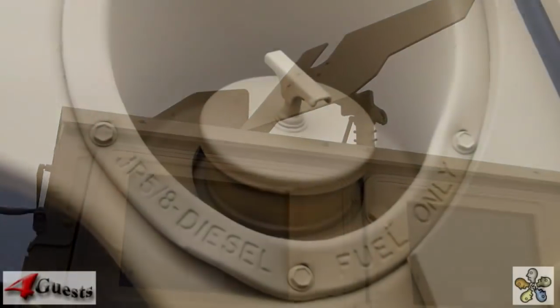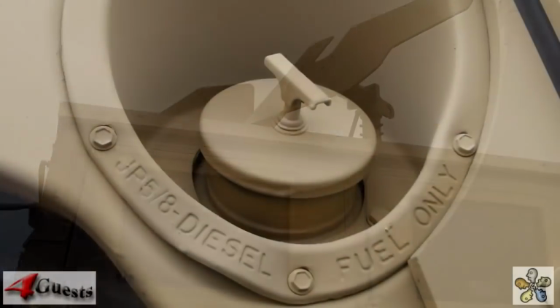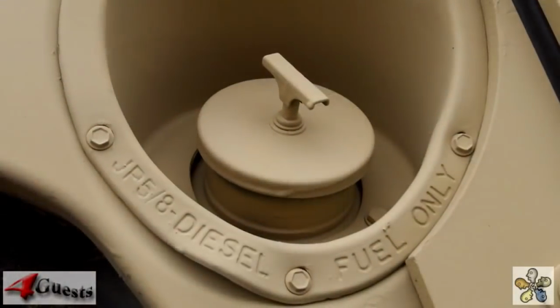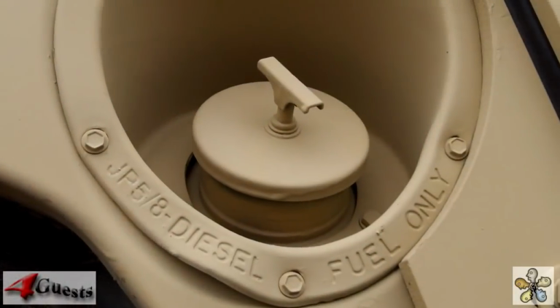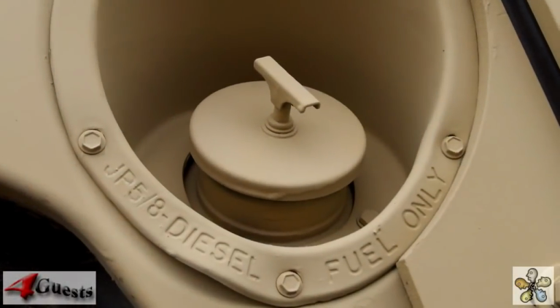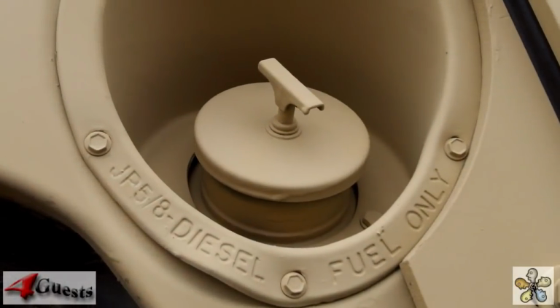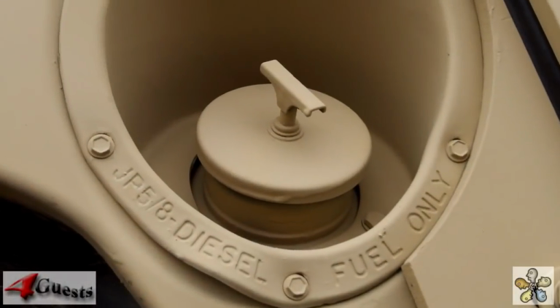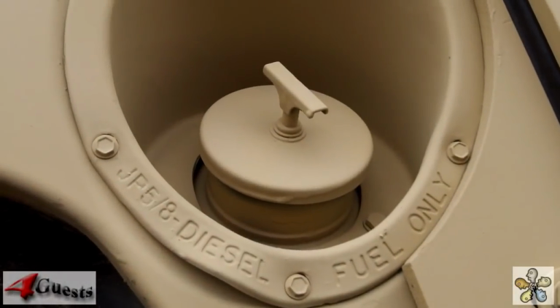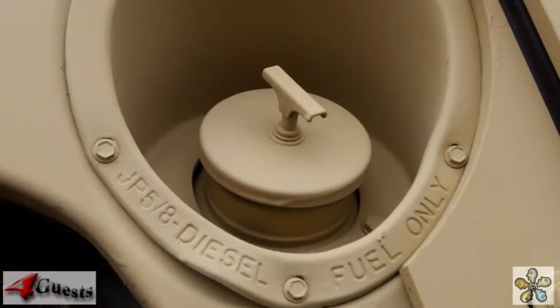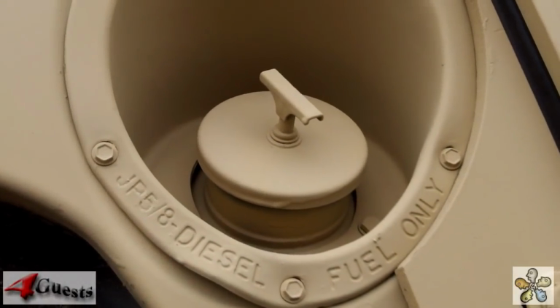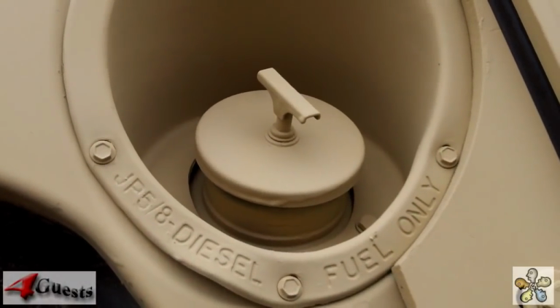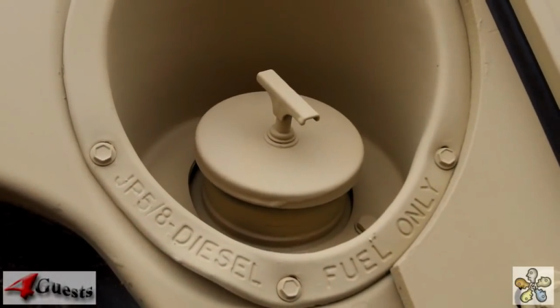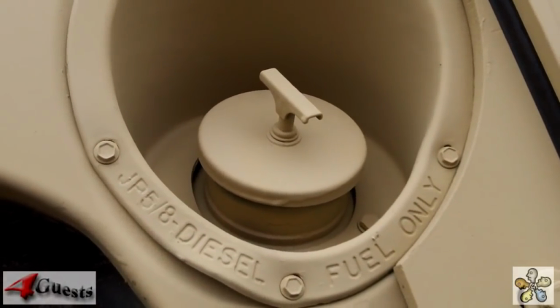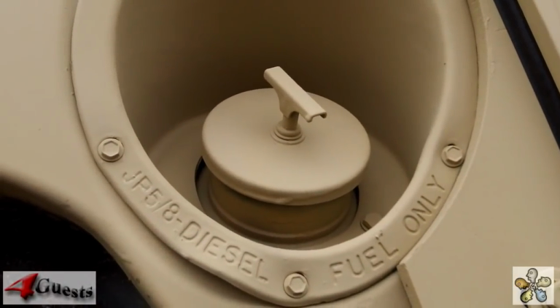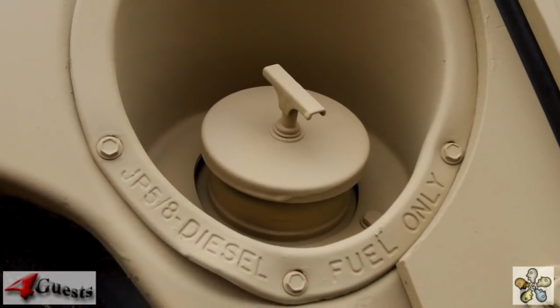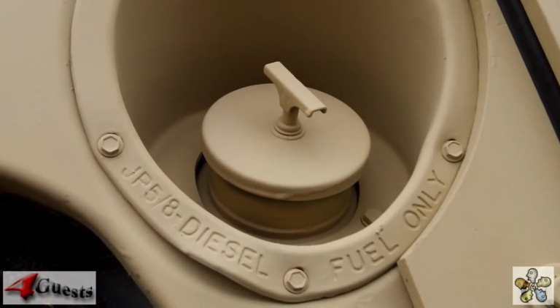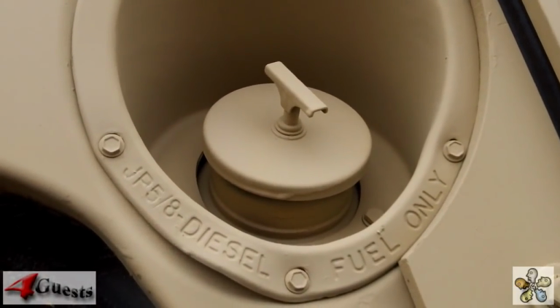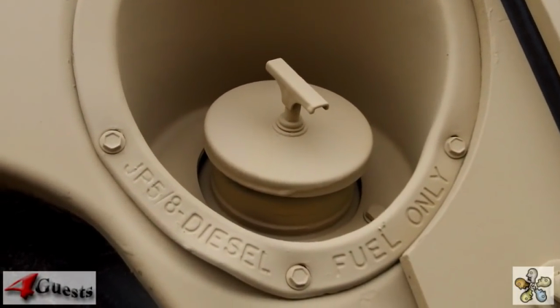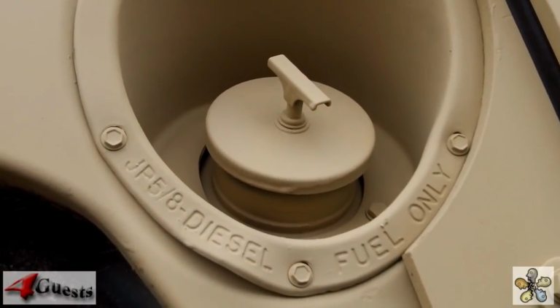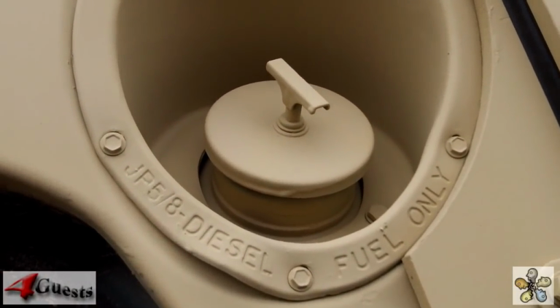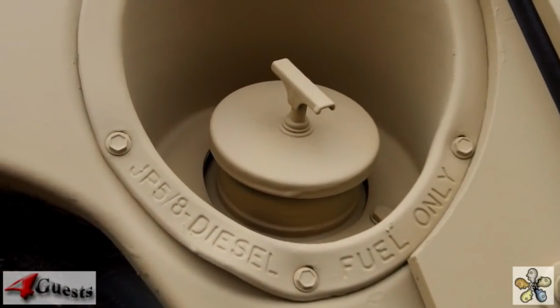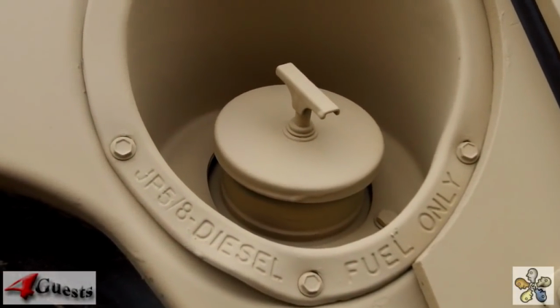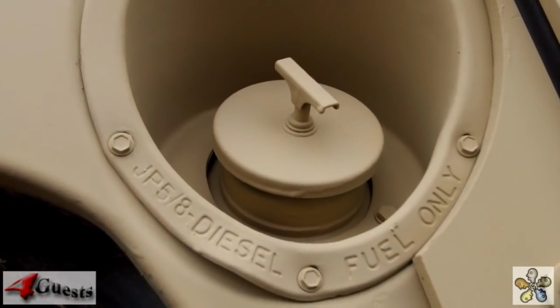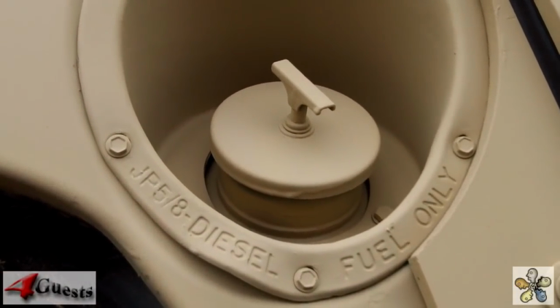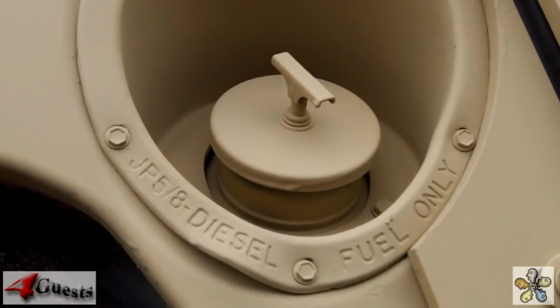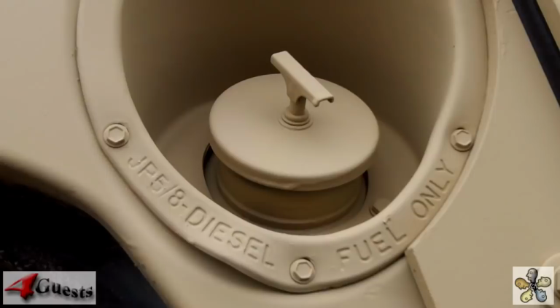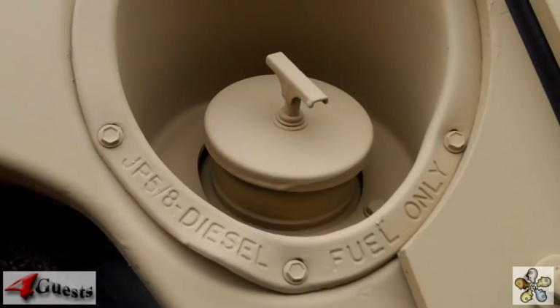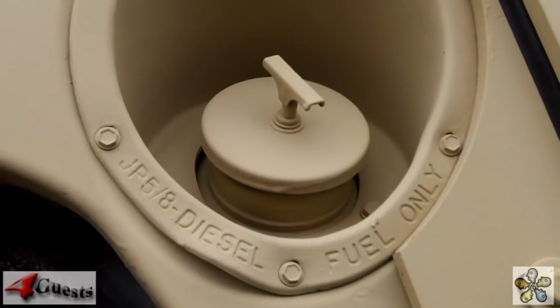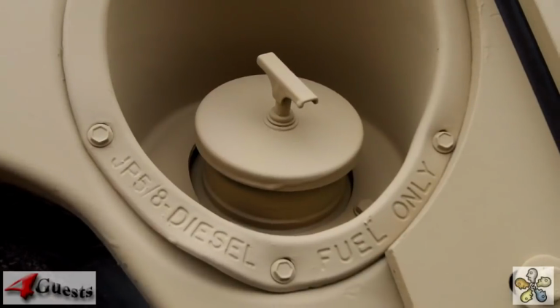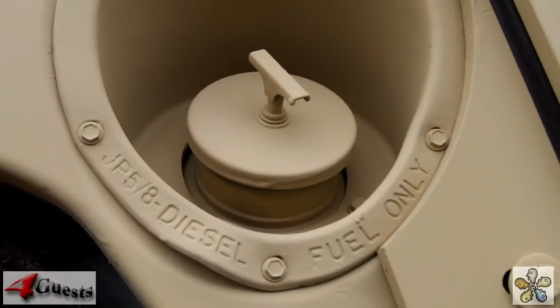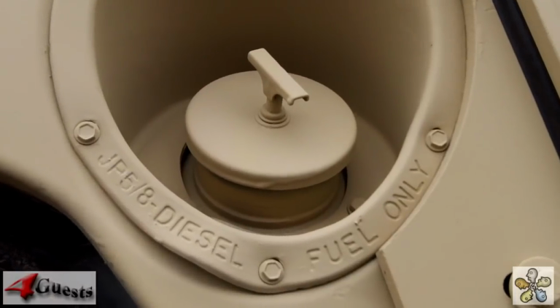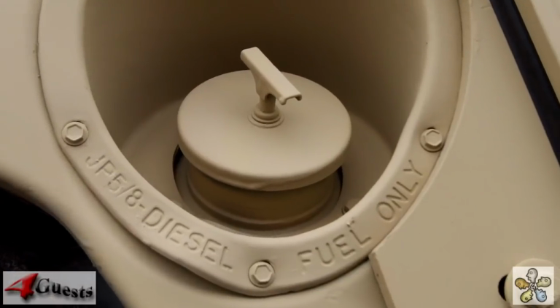Is that a special diesel fuel? It's a JP5/8 diesel fuel only.